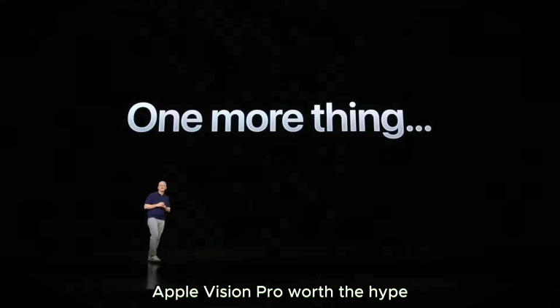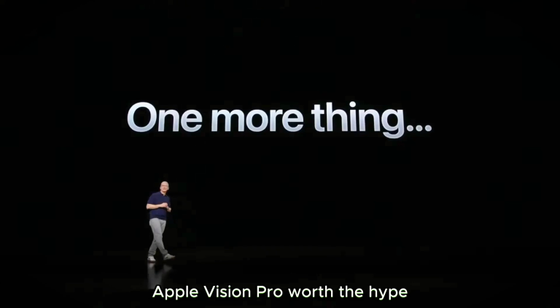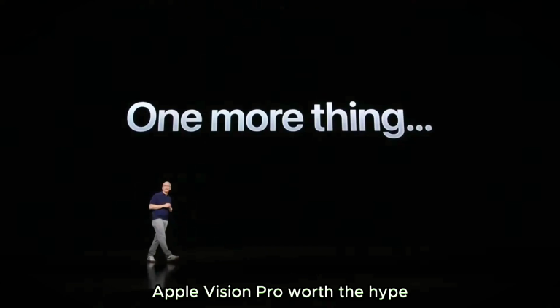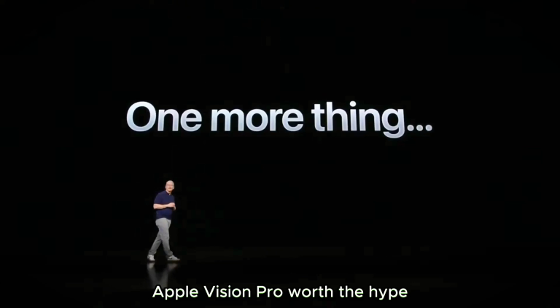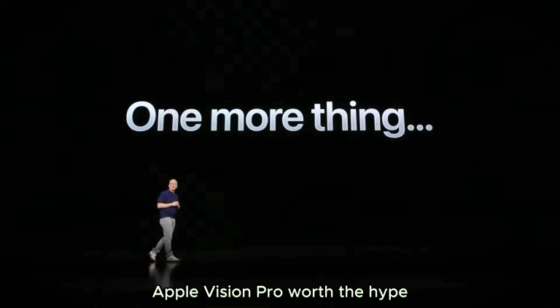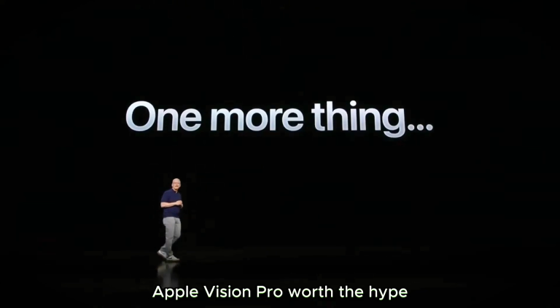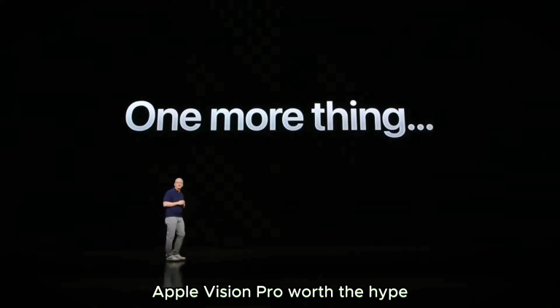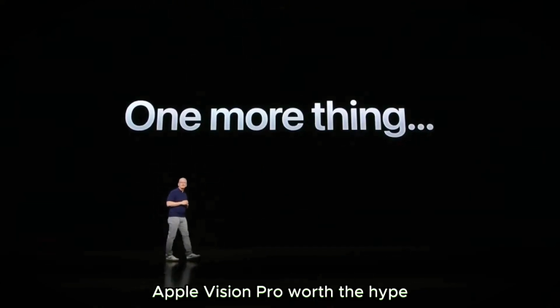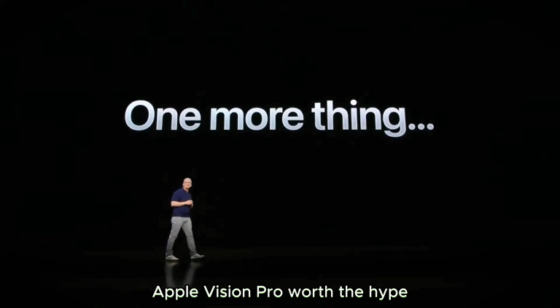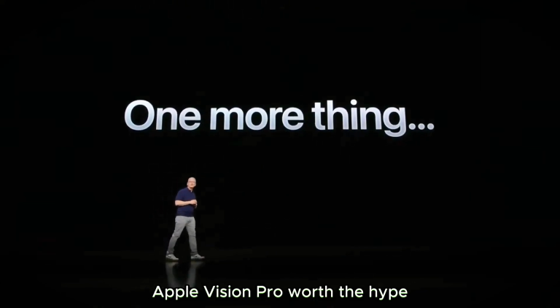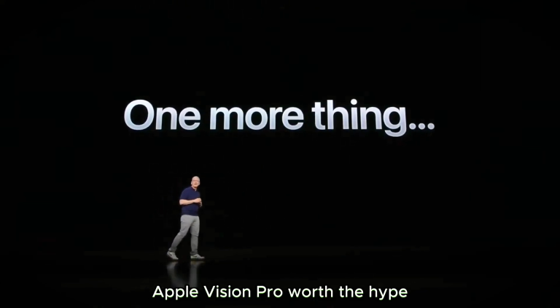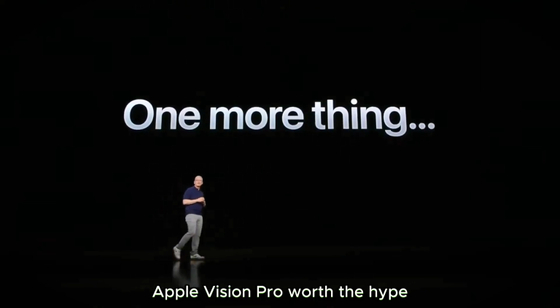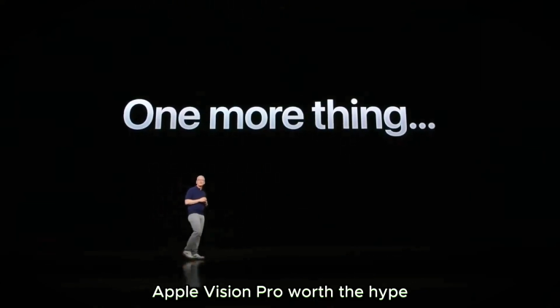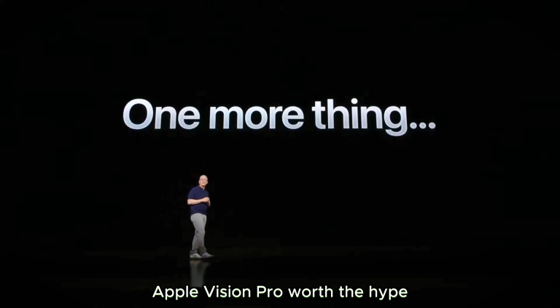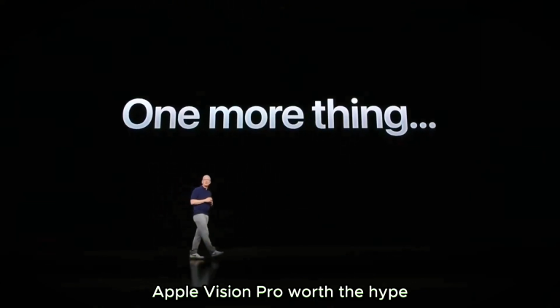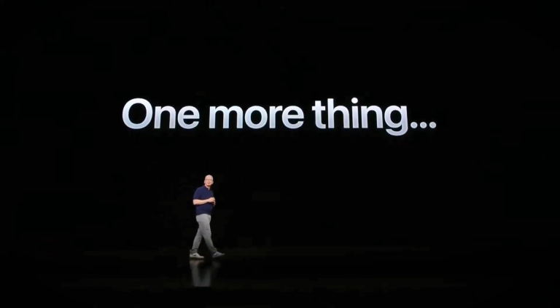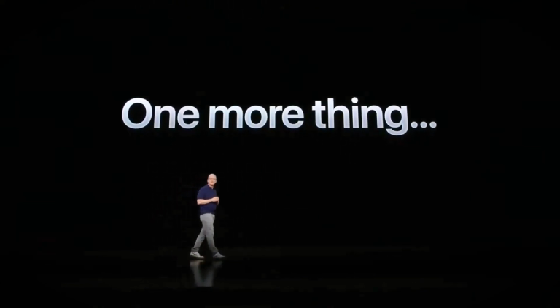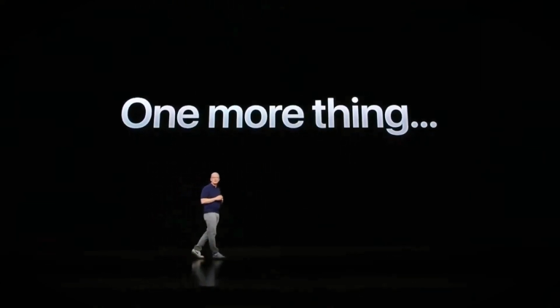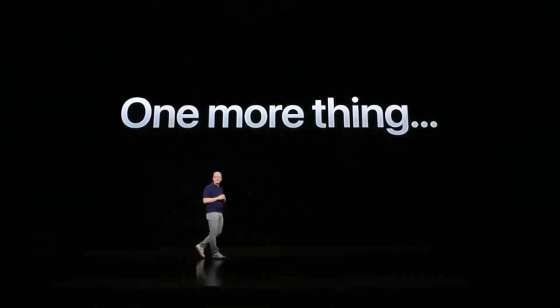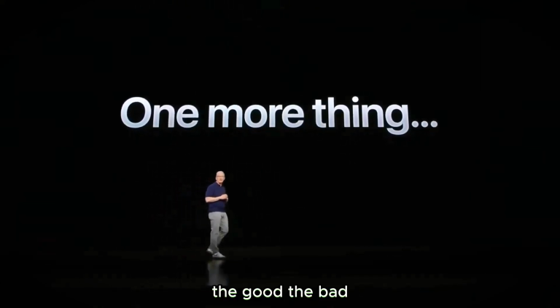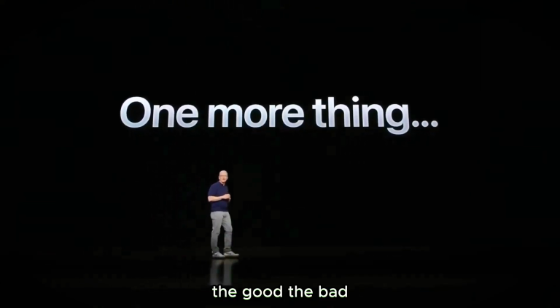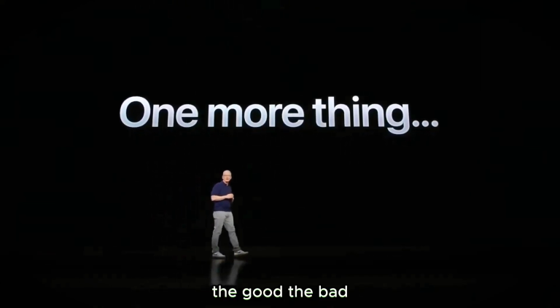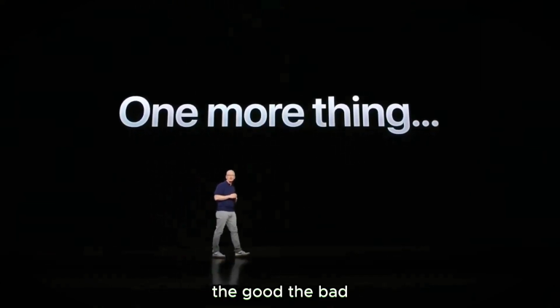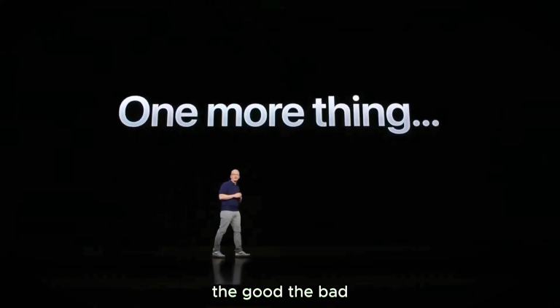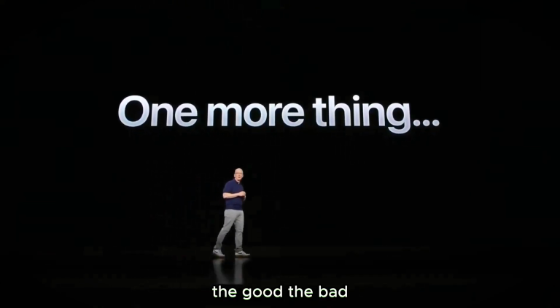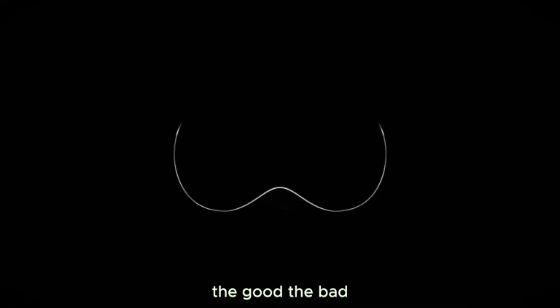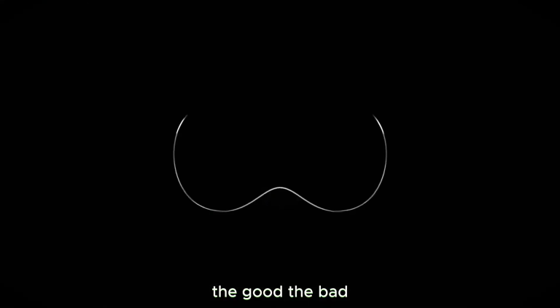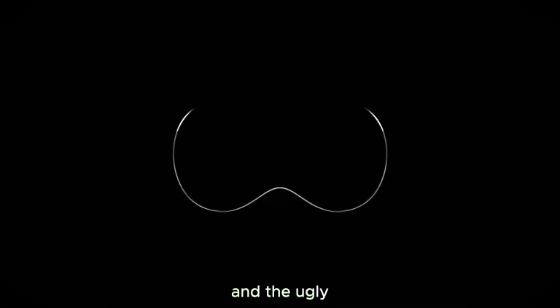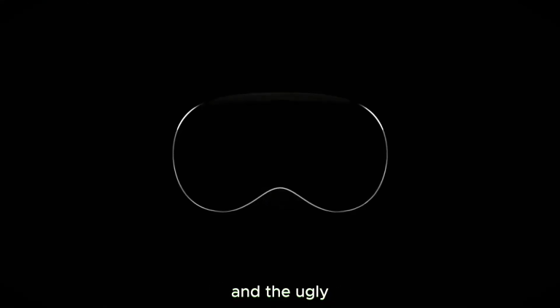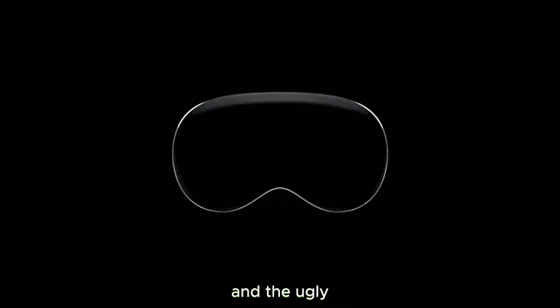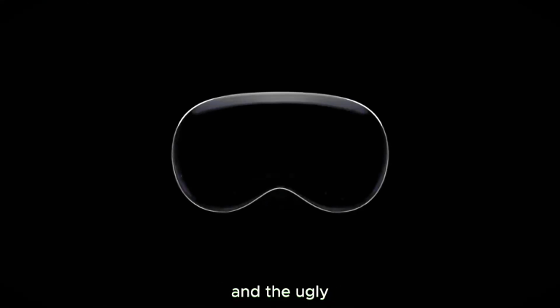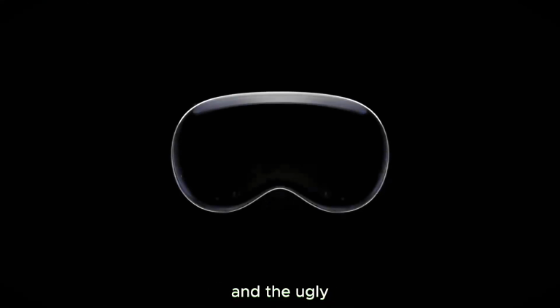Apple Vision Pro: worth the hype? The good, the bad, and the ugly.